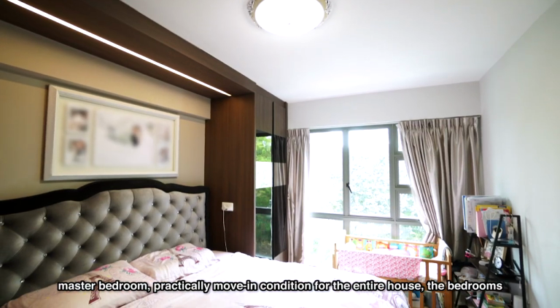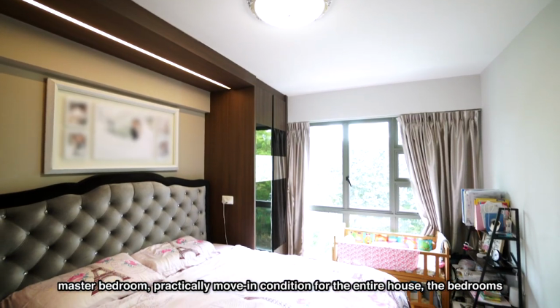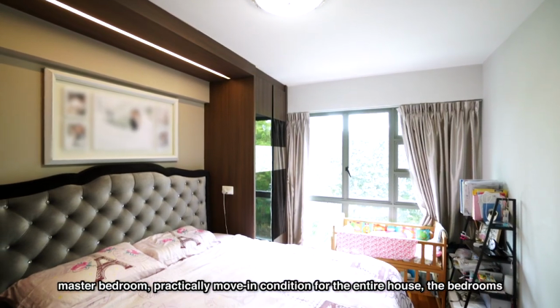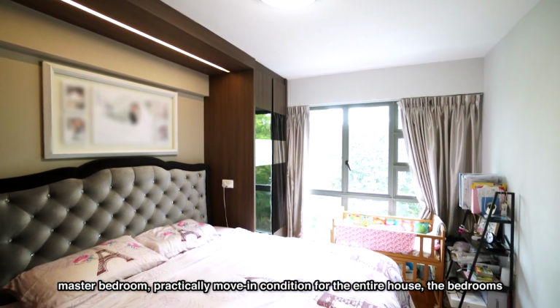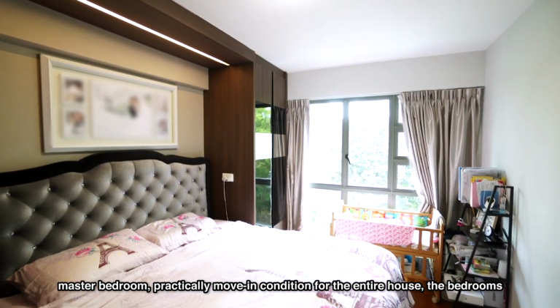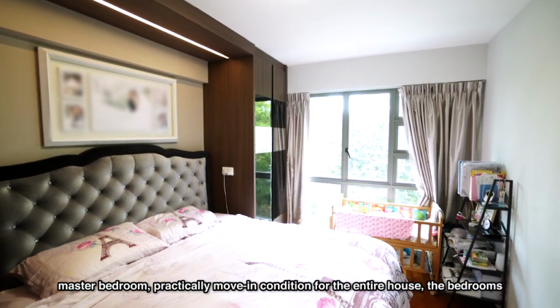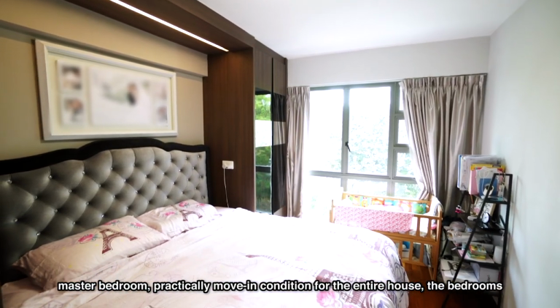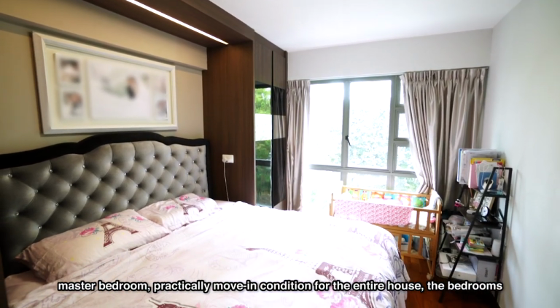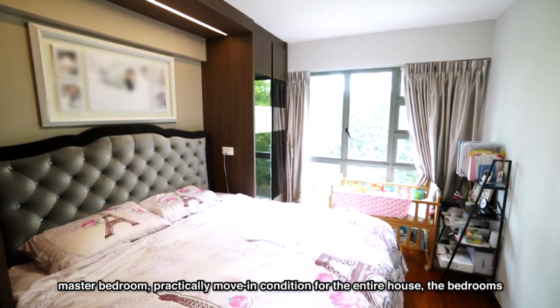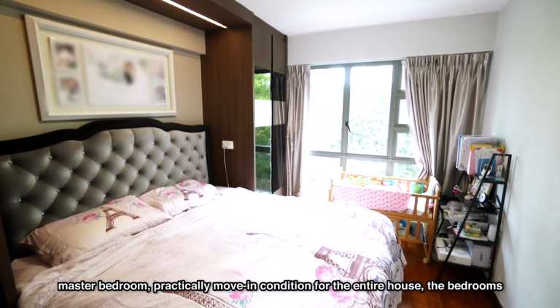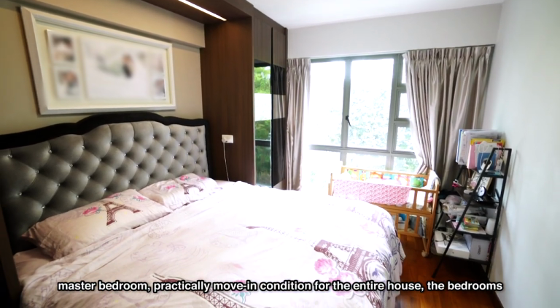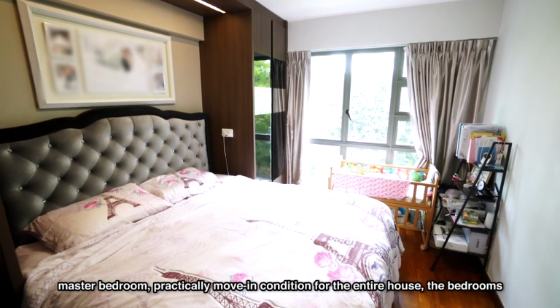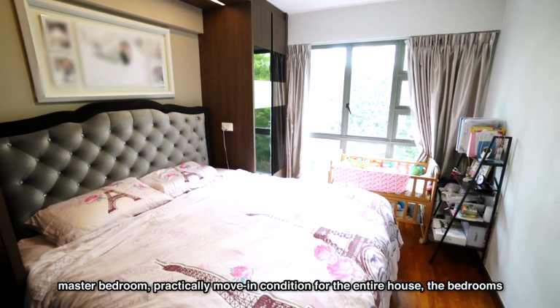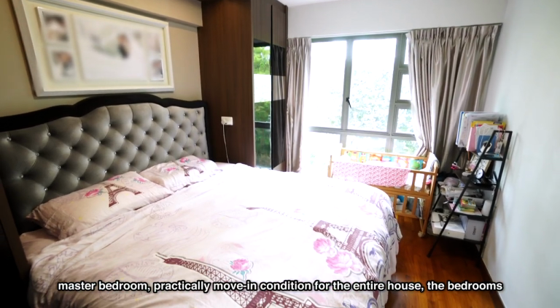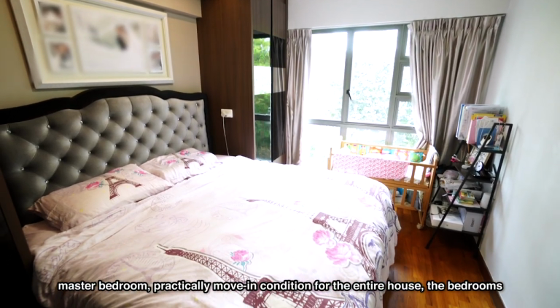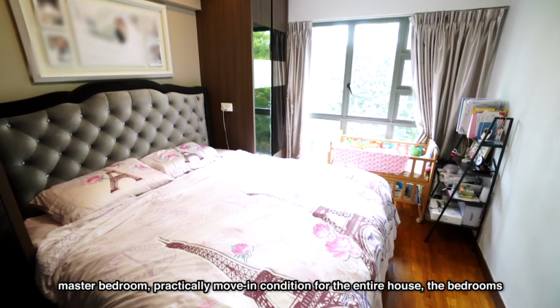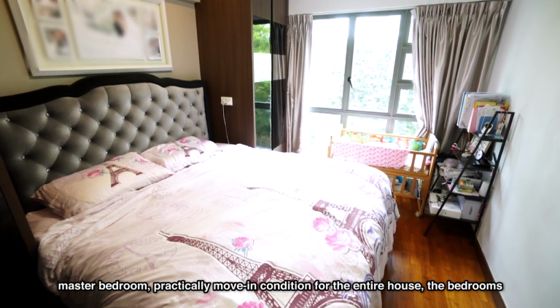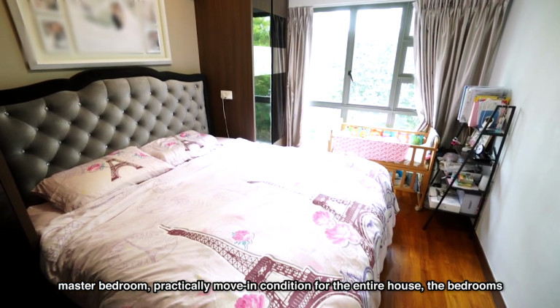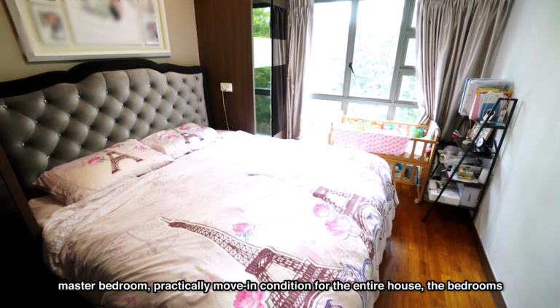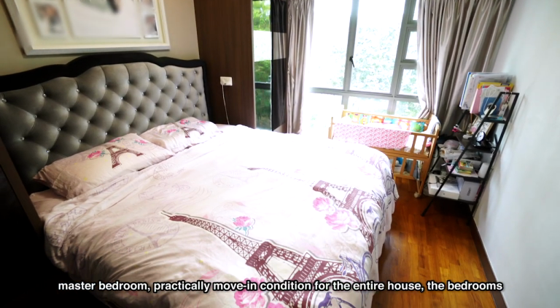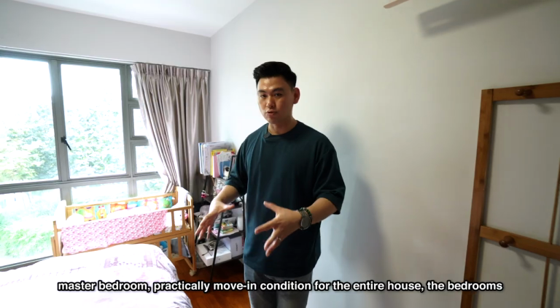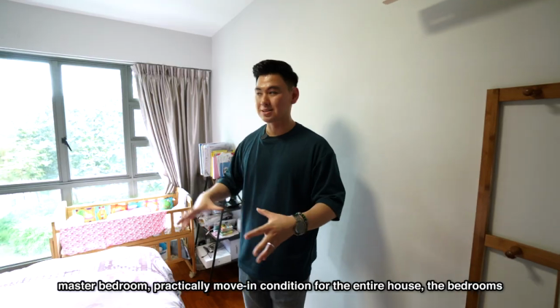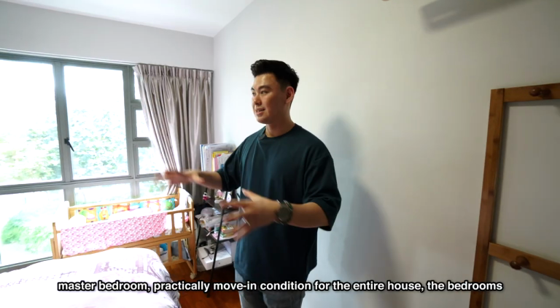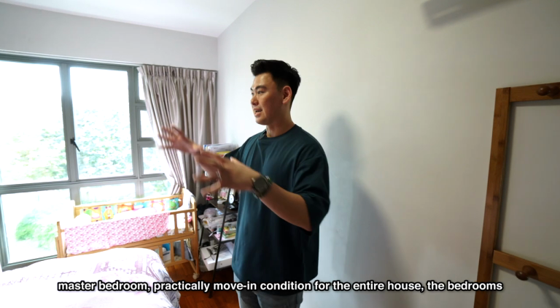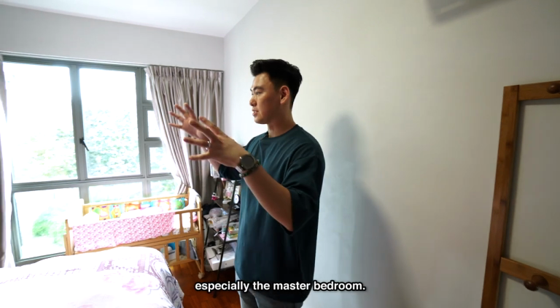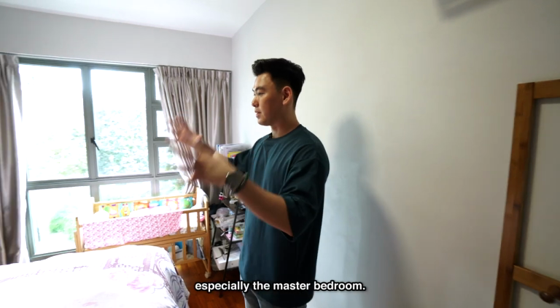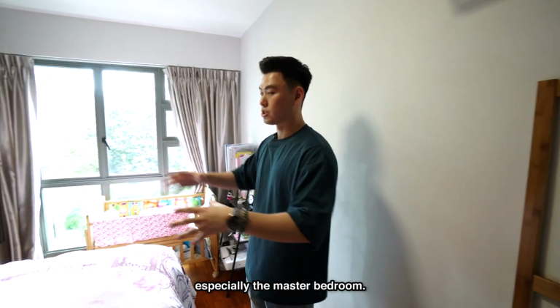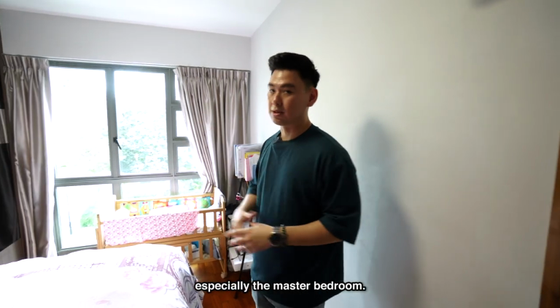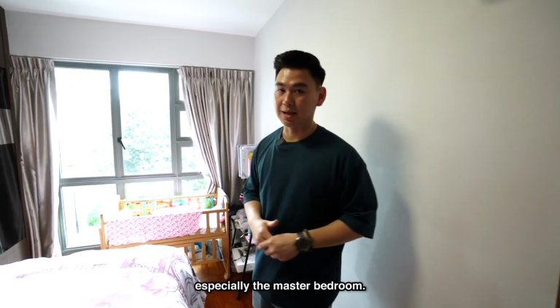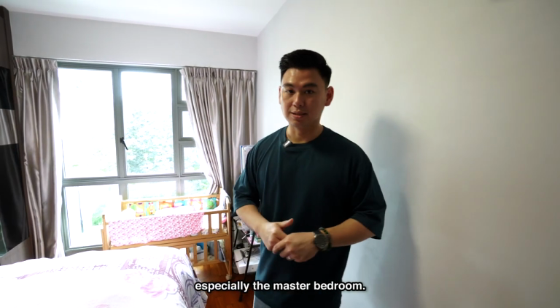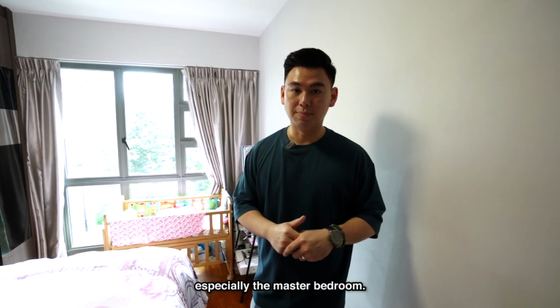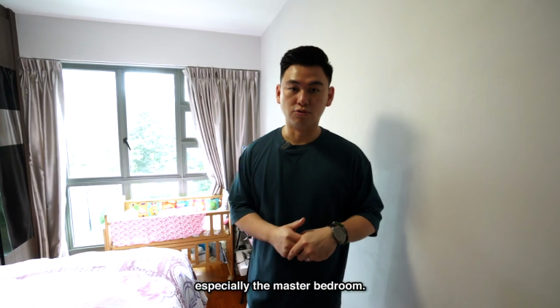It's practically move-in condition for the entire house — the bedrooms, especially the master bedroom.